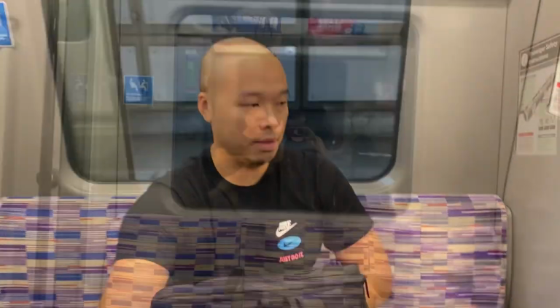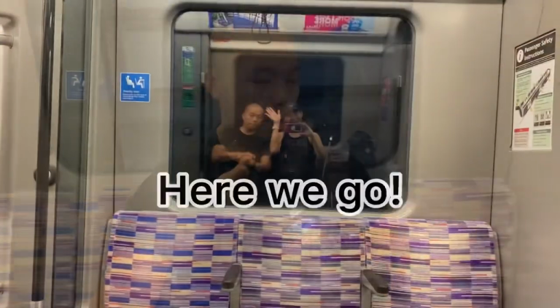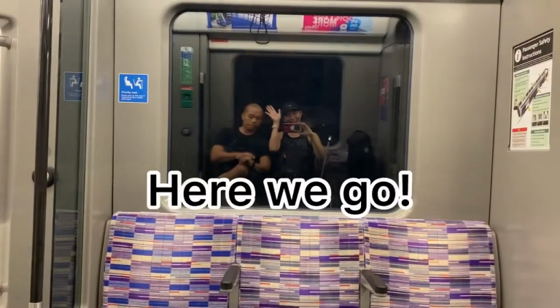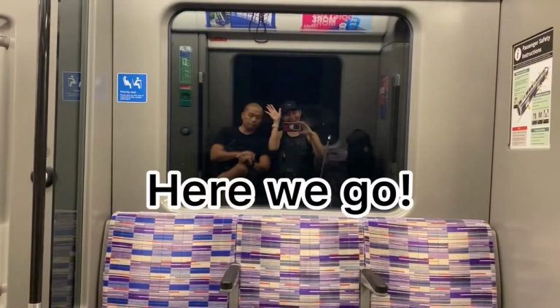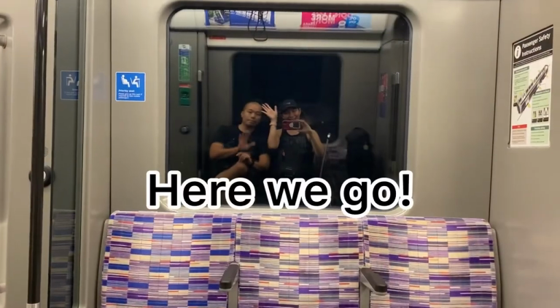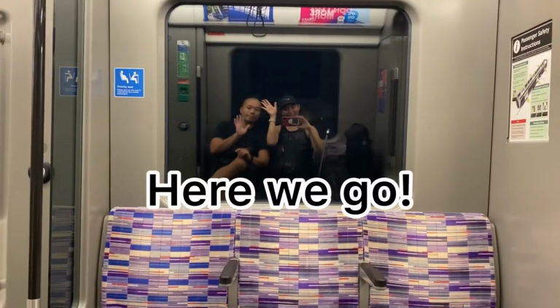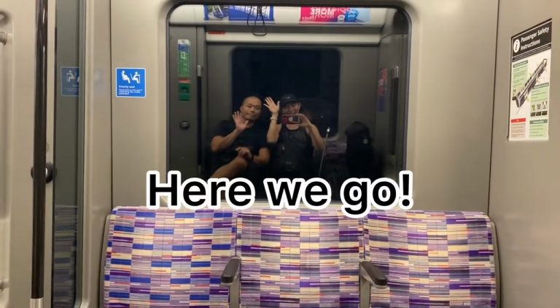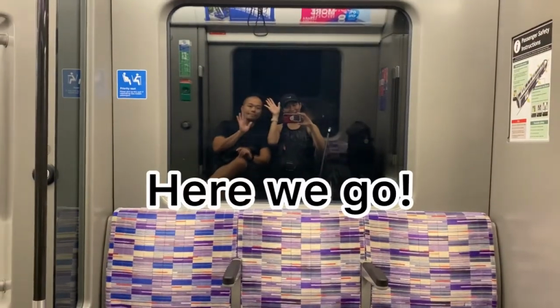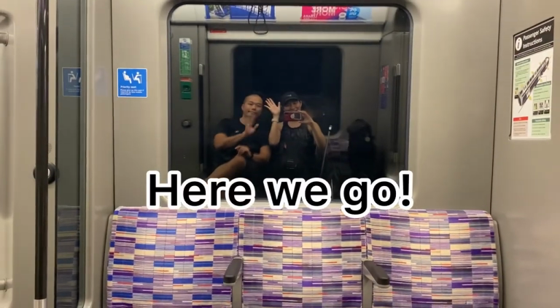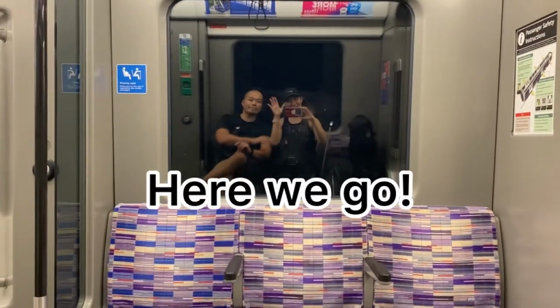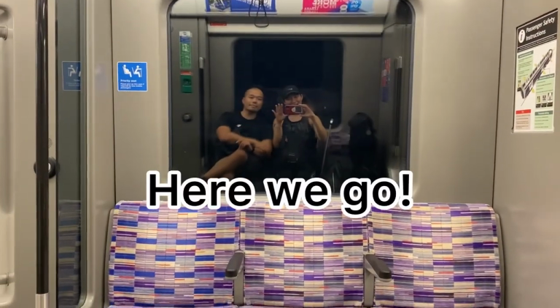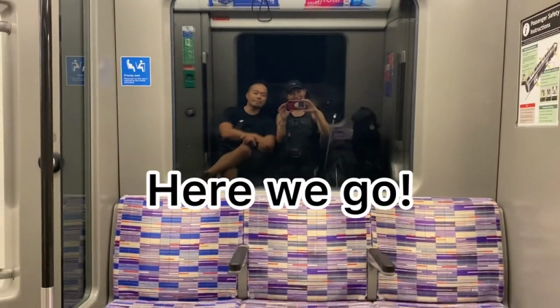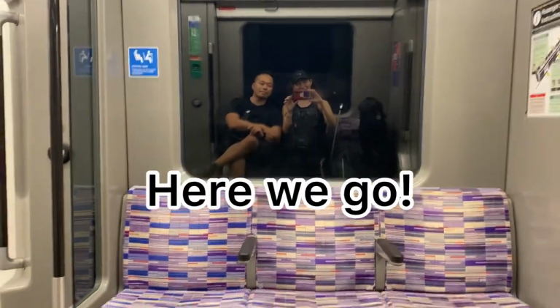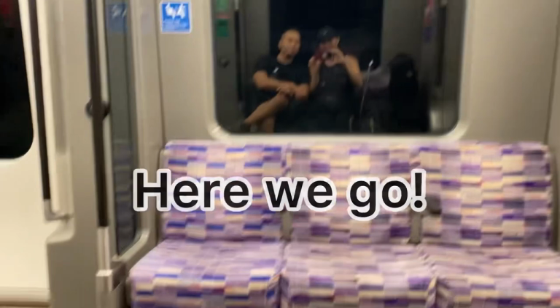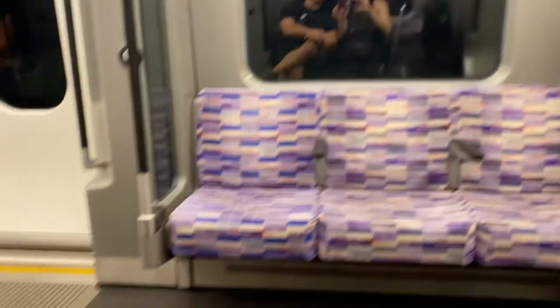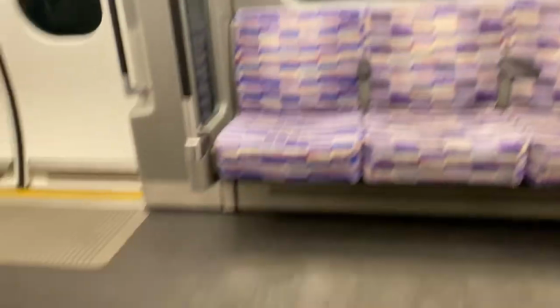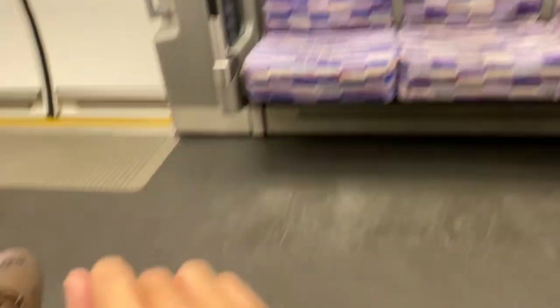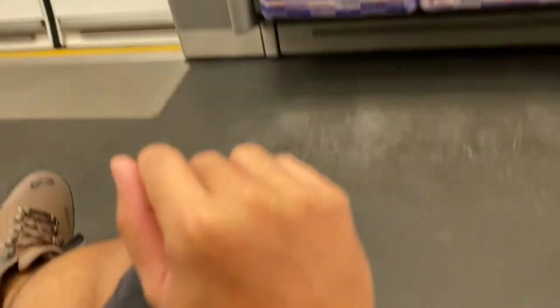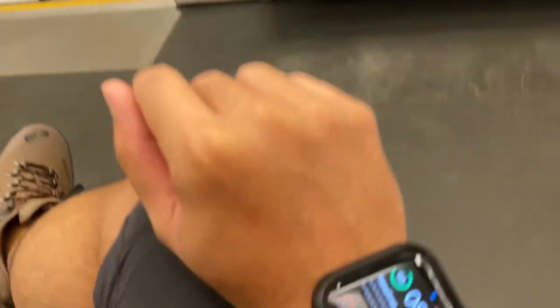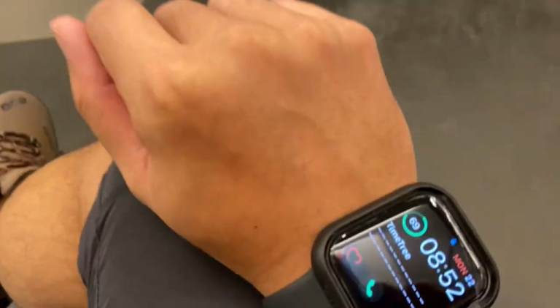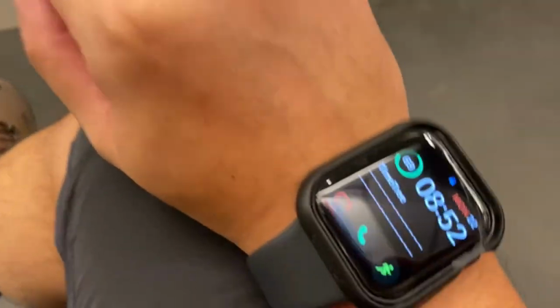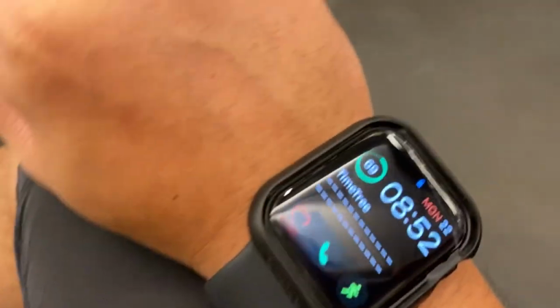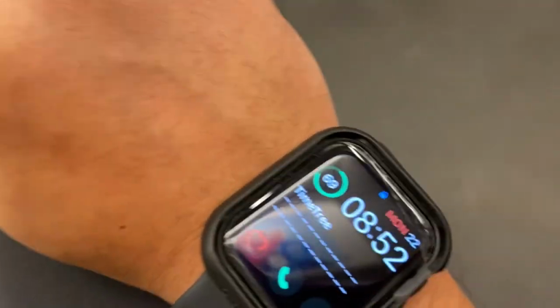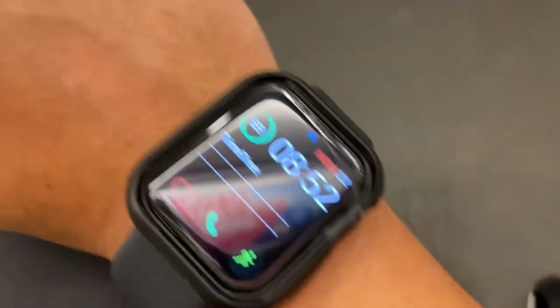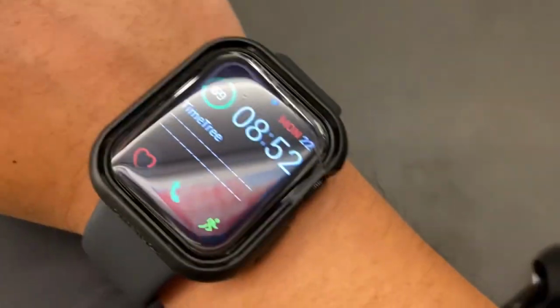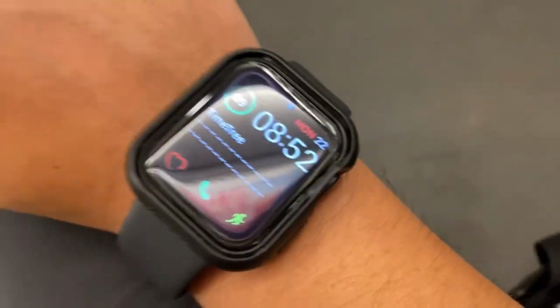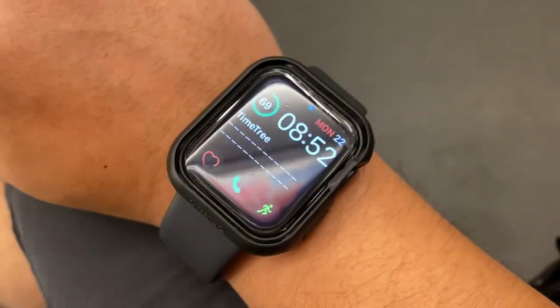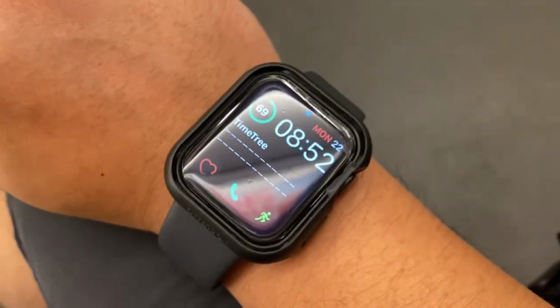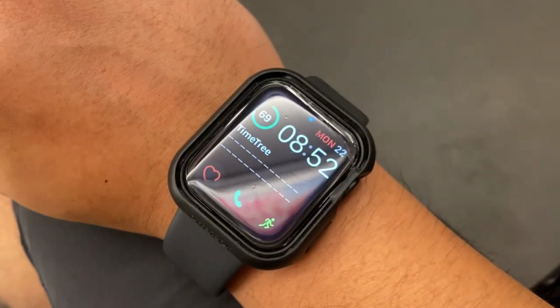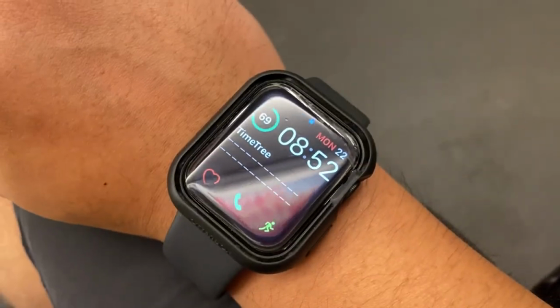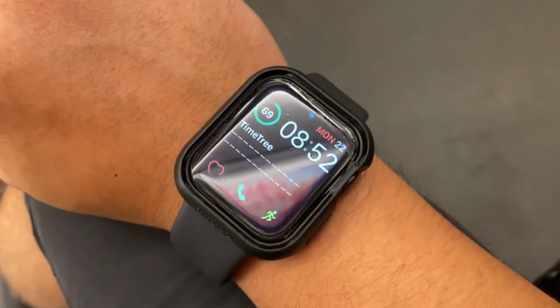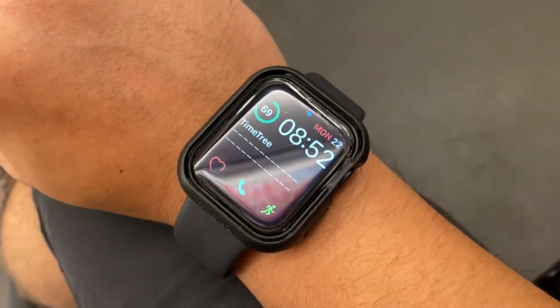Getting ready to depart from our station — let's do a time check right here. It is 8:52 in the morning.